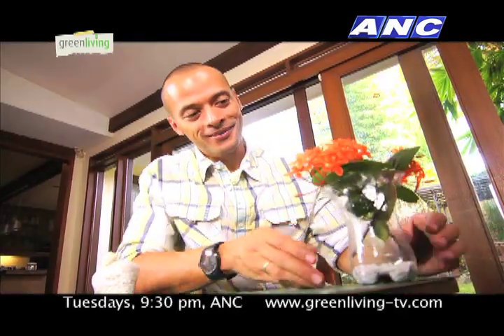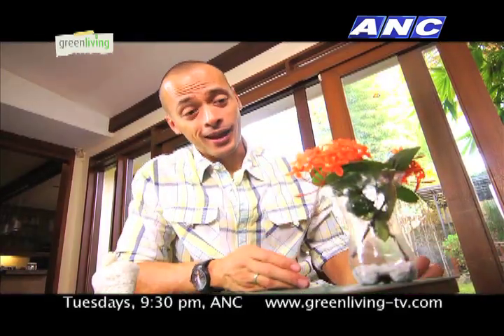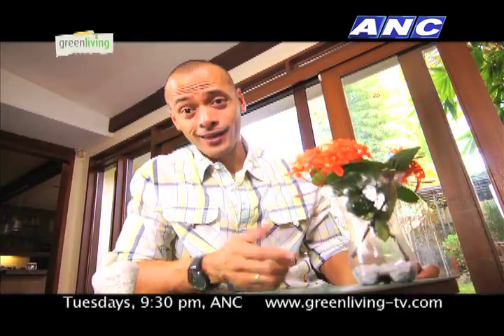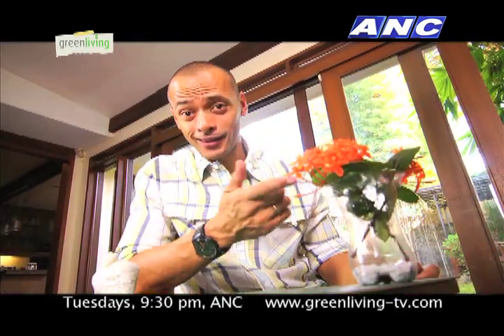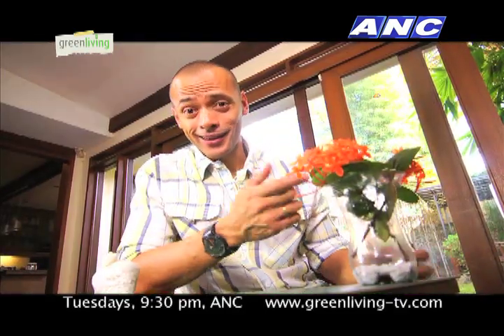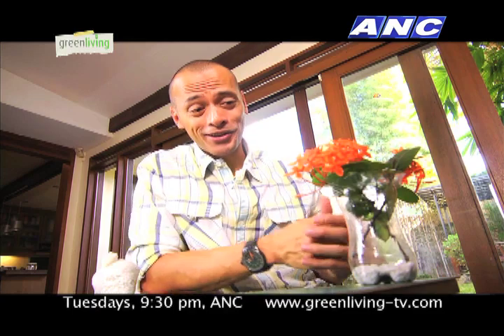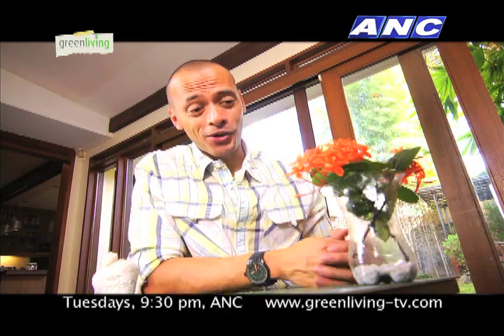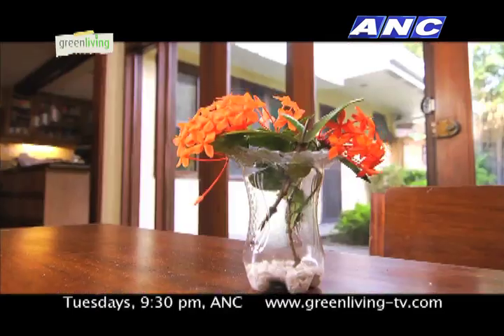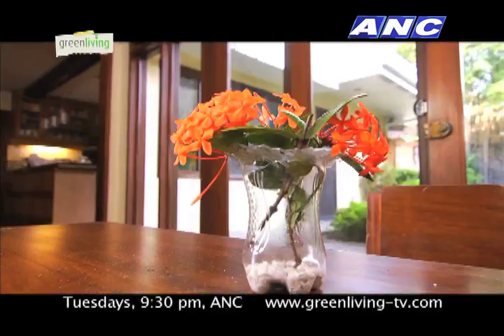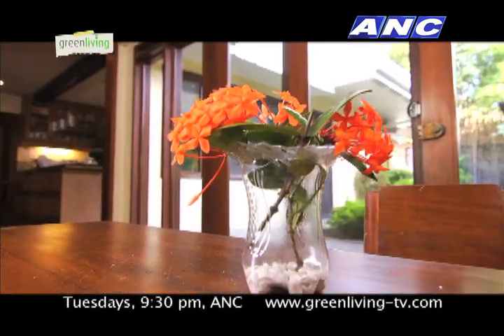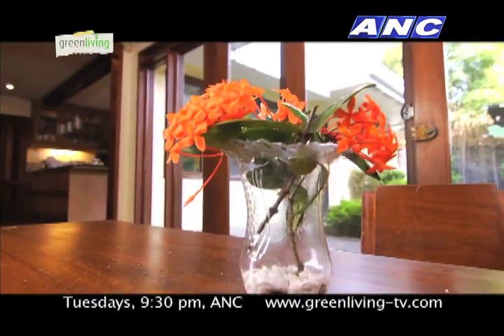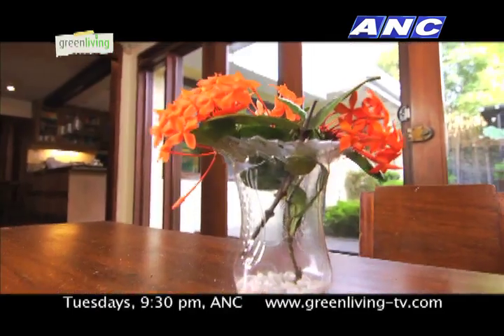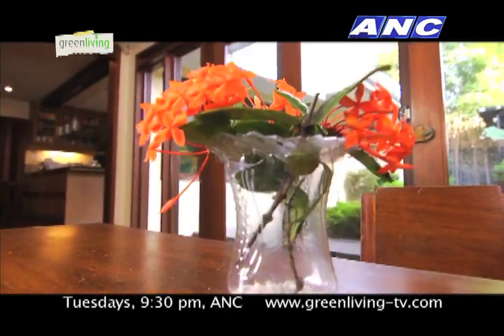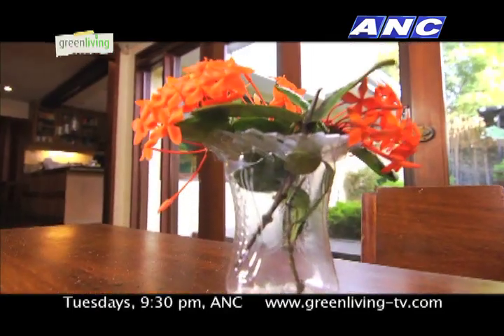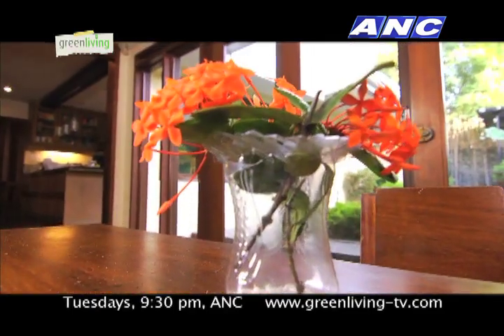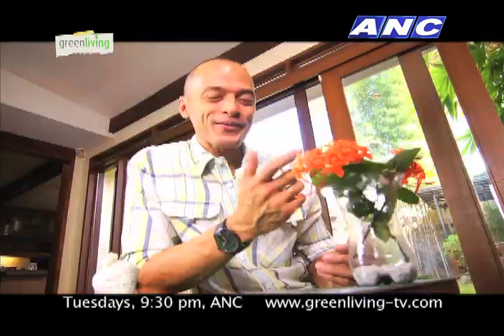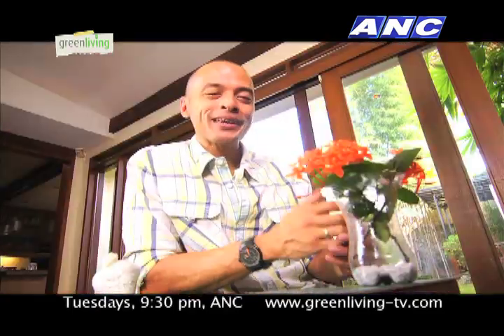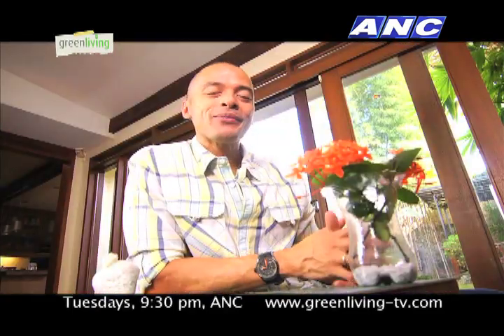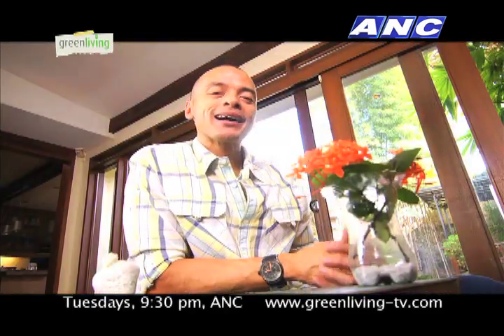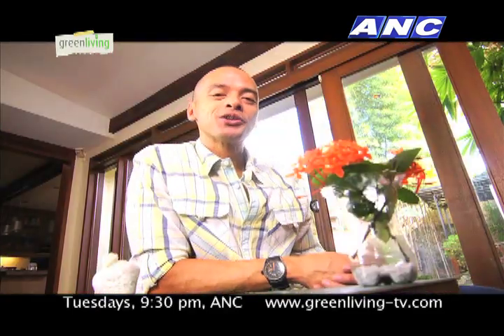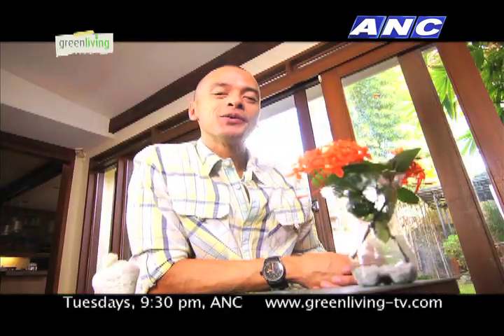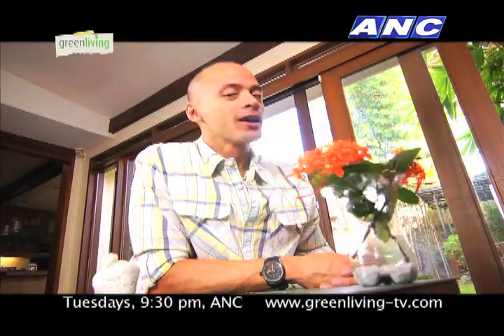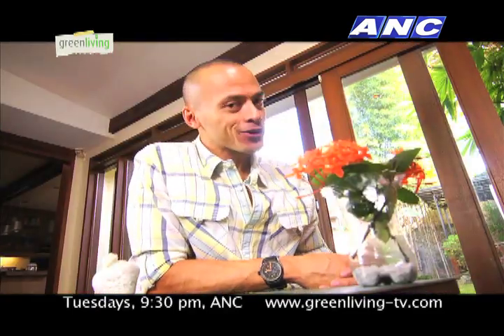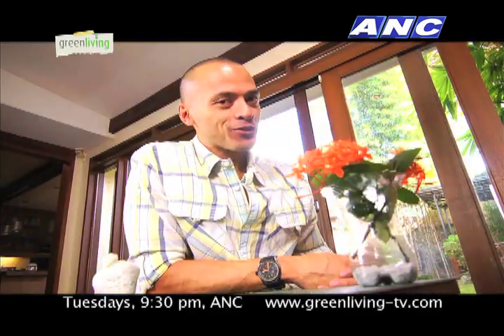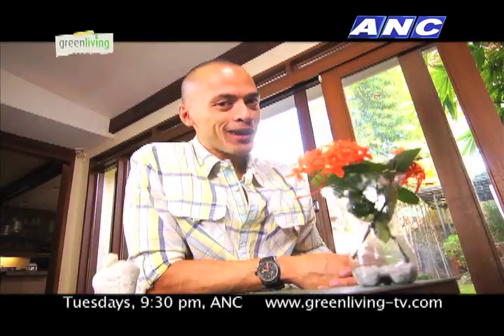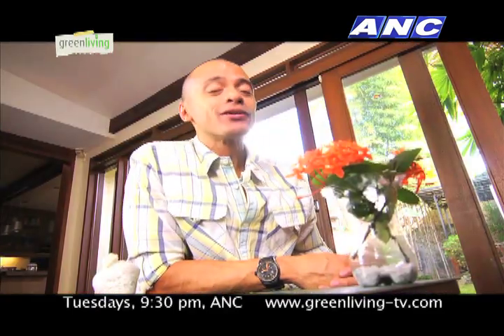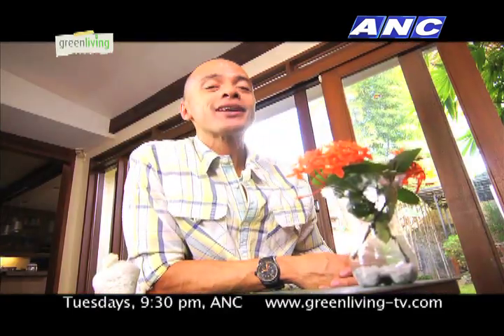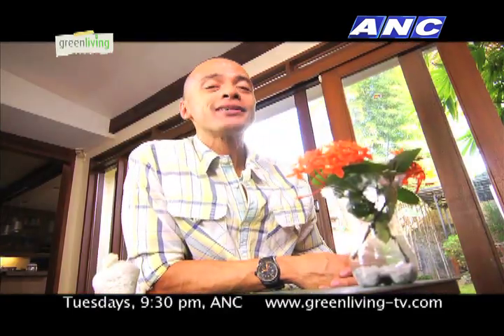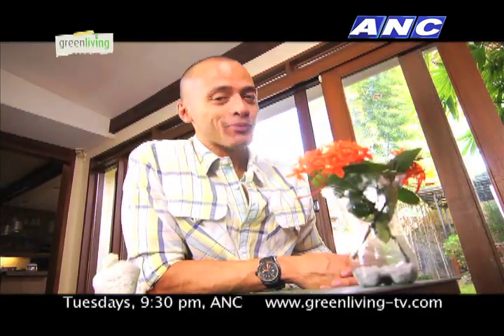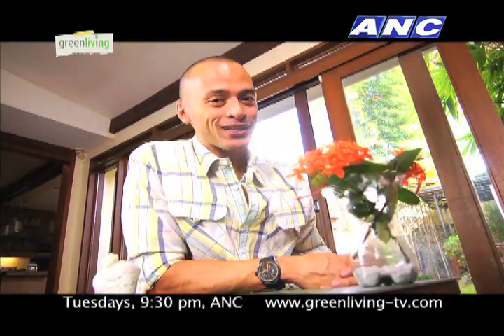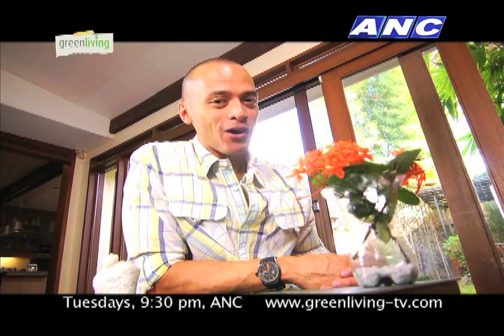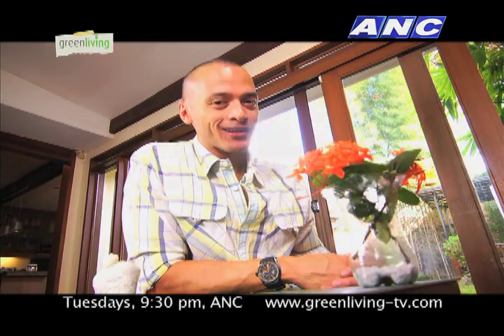And there you go, your own plastic vase. When we come back, I'll show you another great way to recycle your plastic bottles.